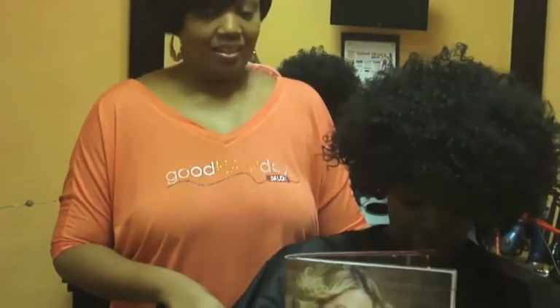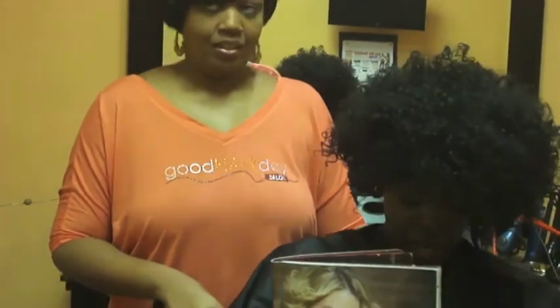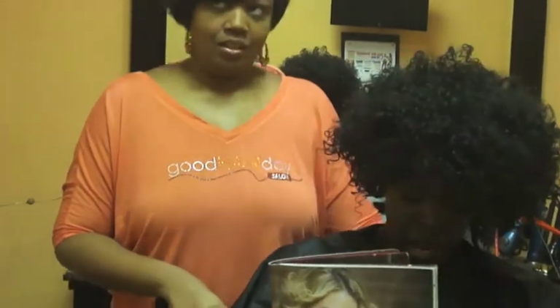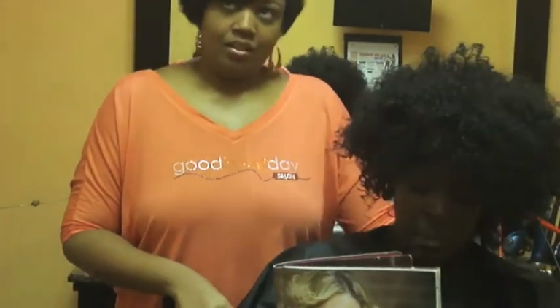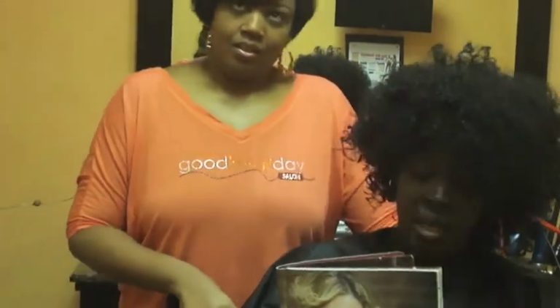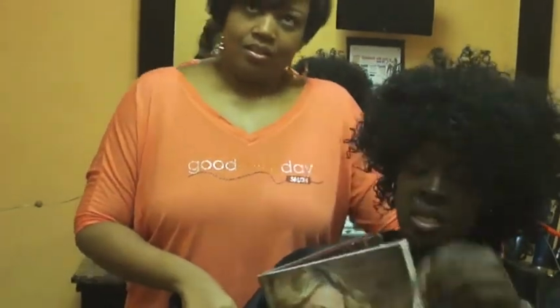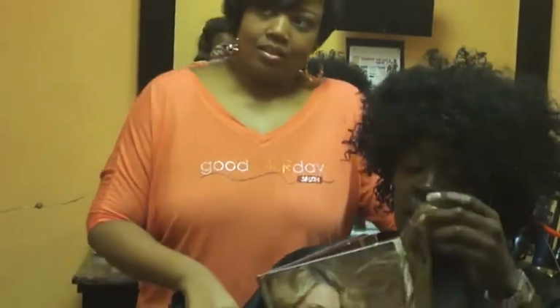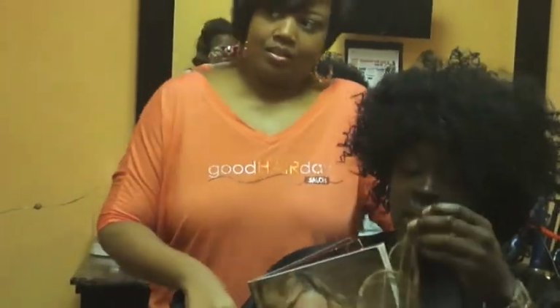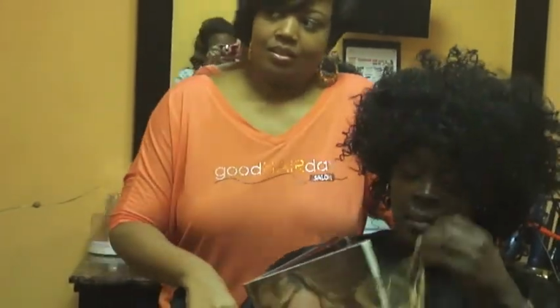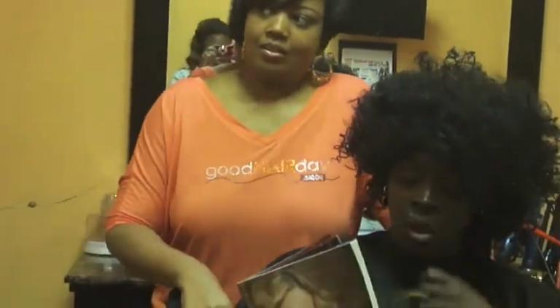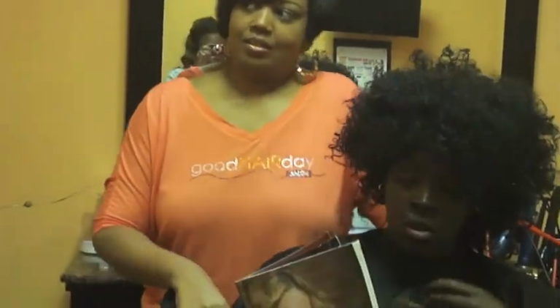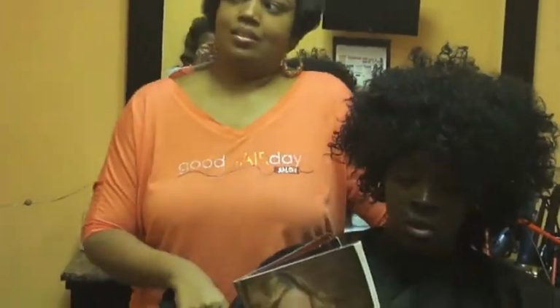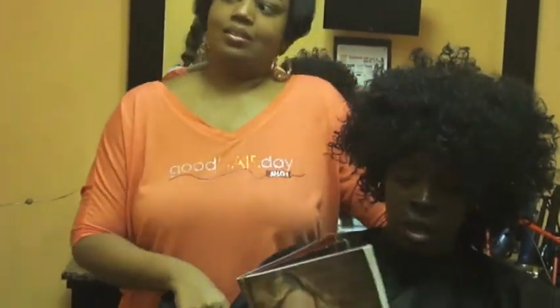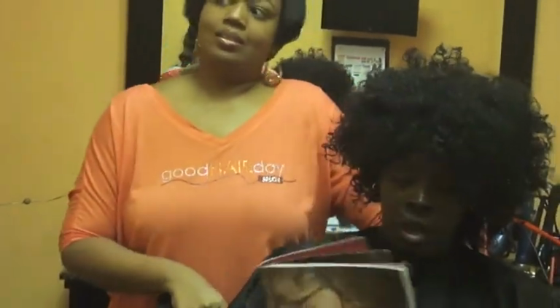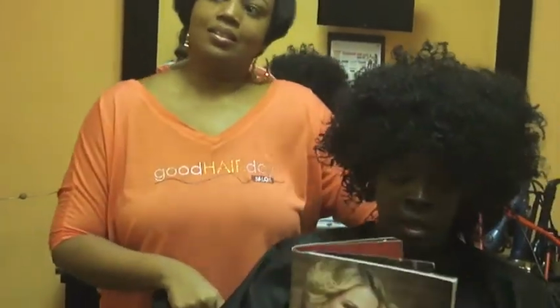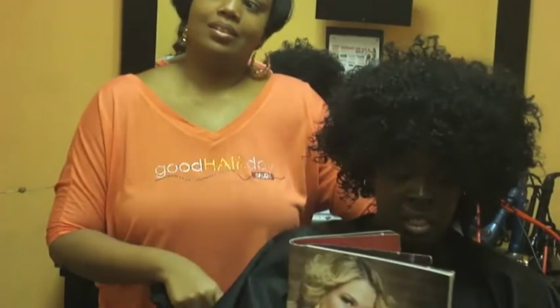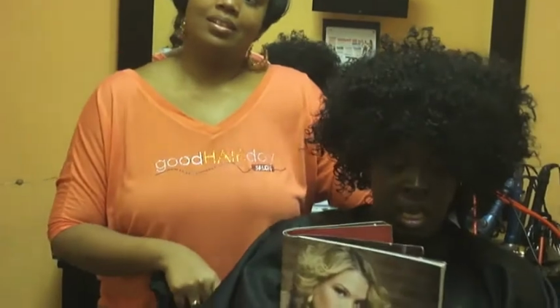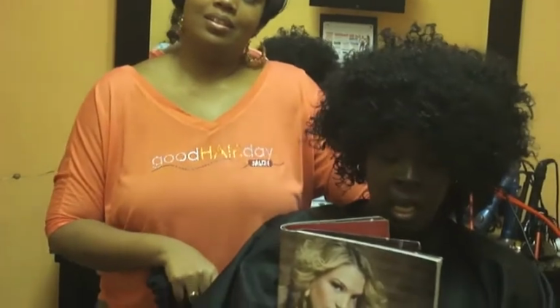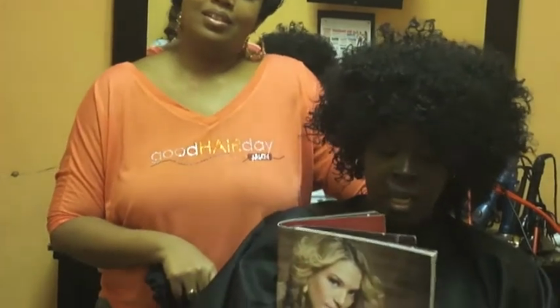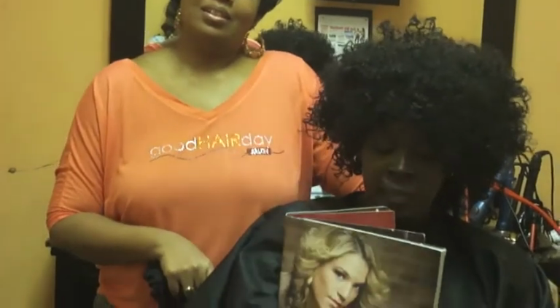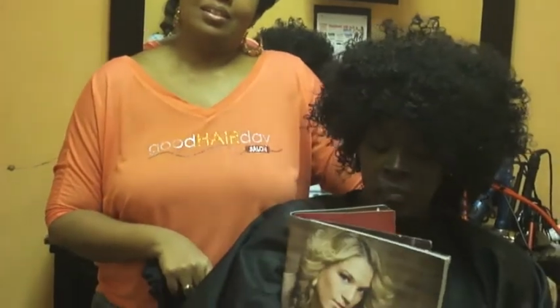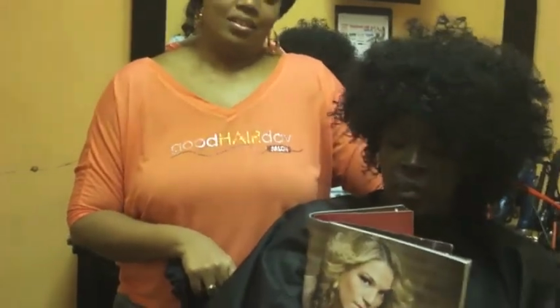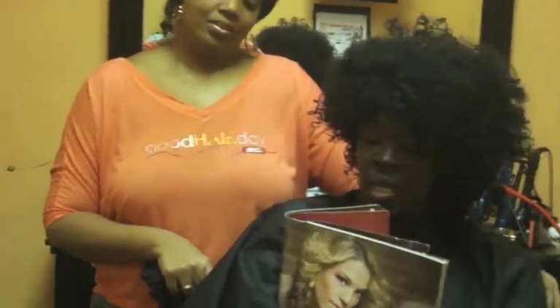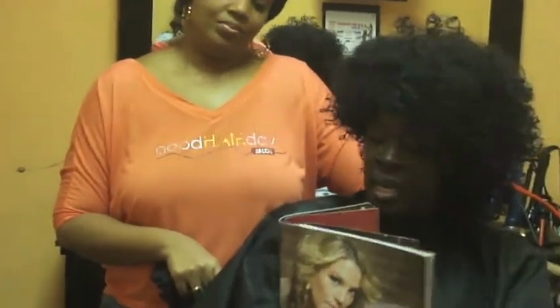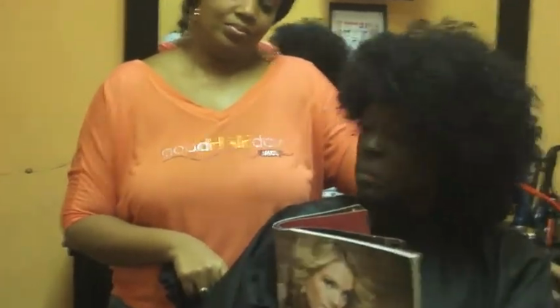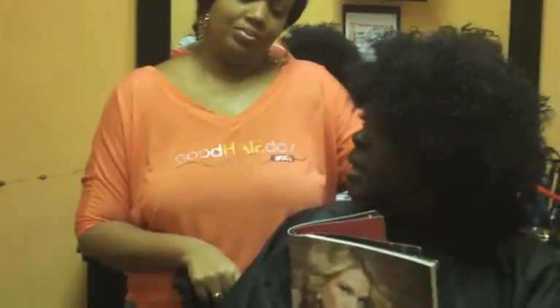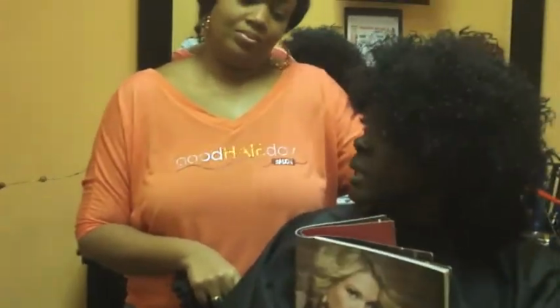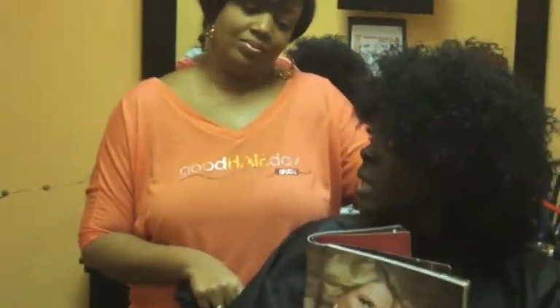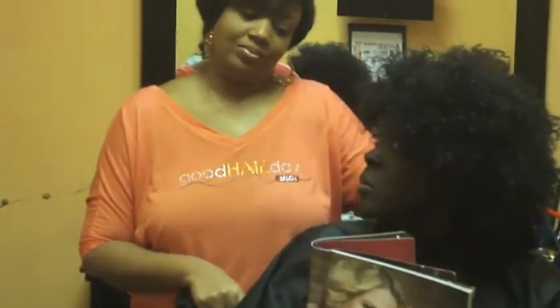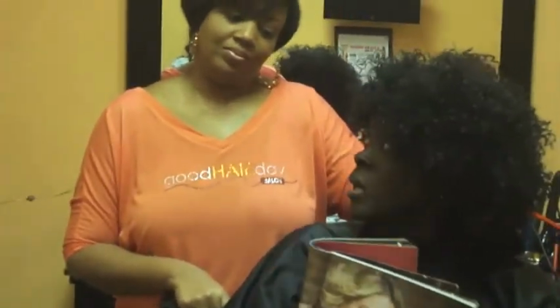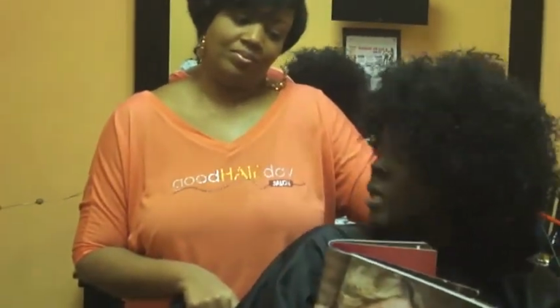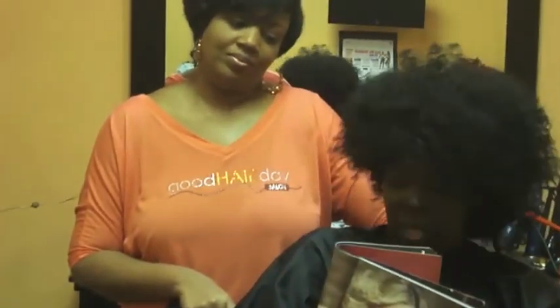I got the hair — my cousin gave me some old hair she had. It has blonde and caramel in it.